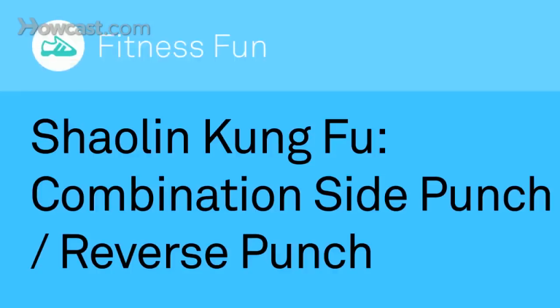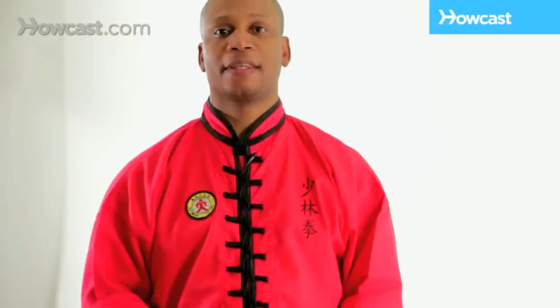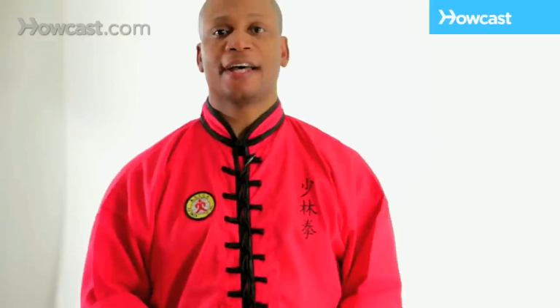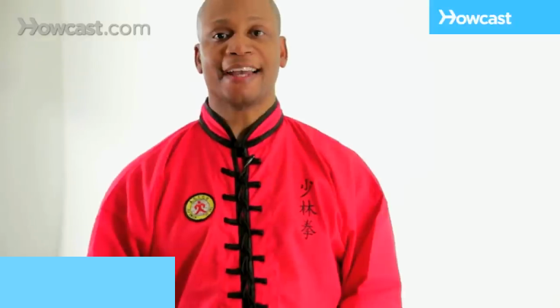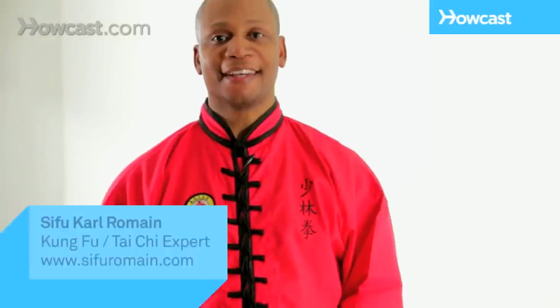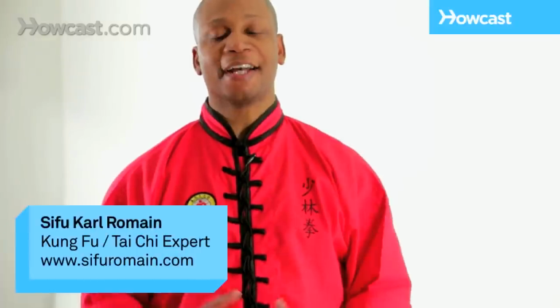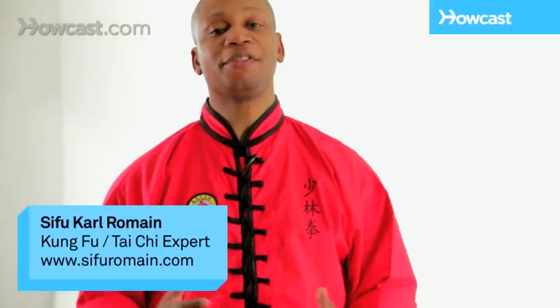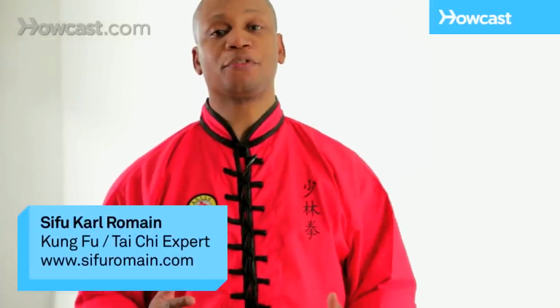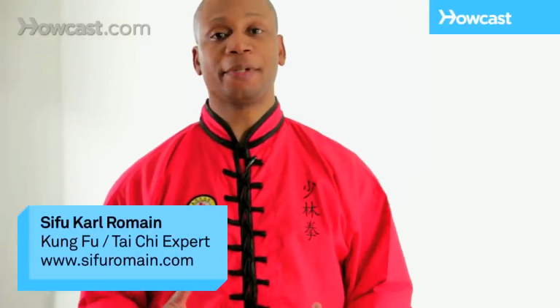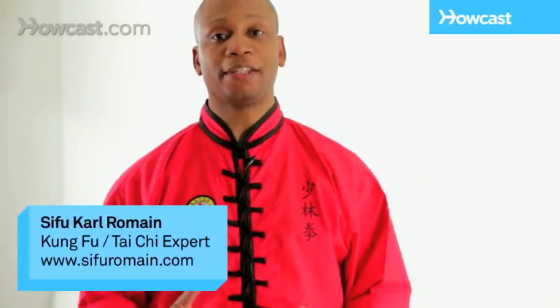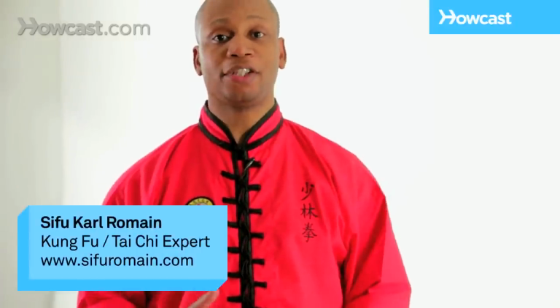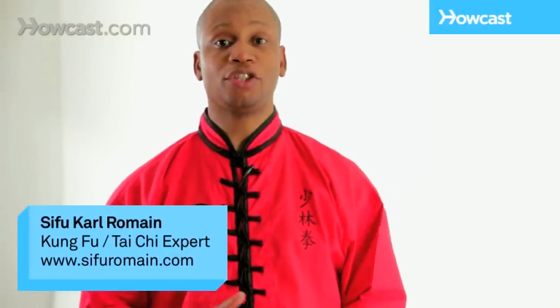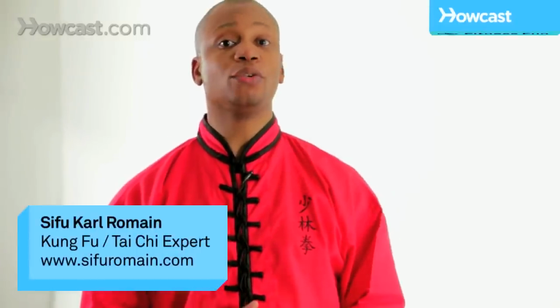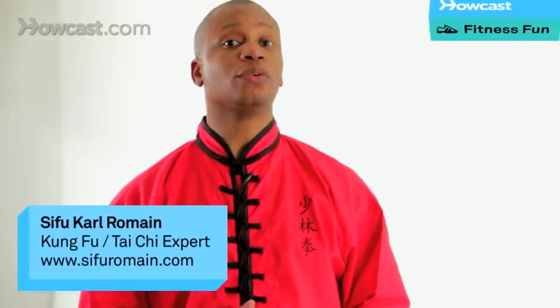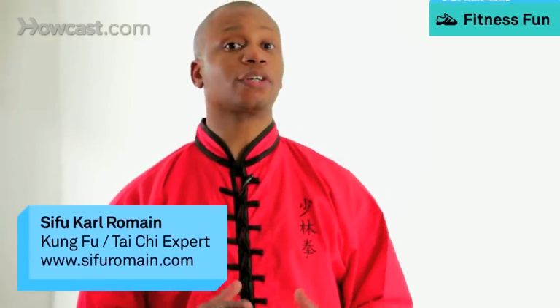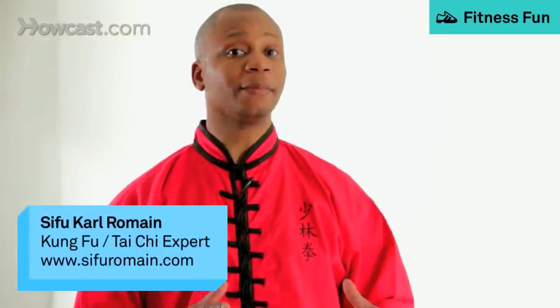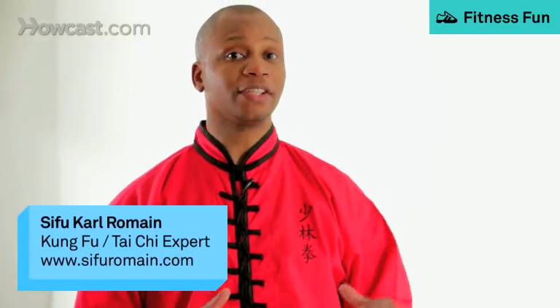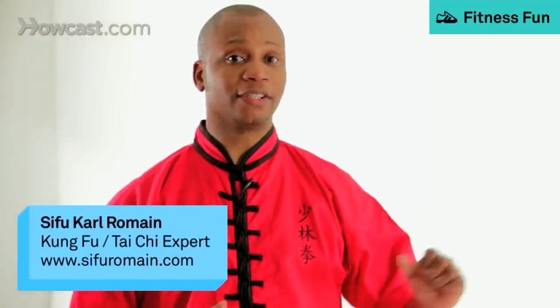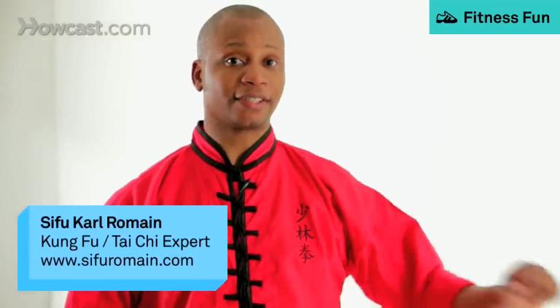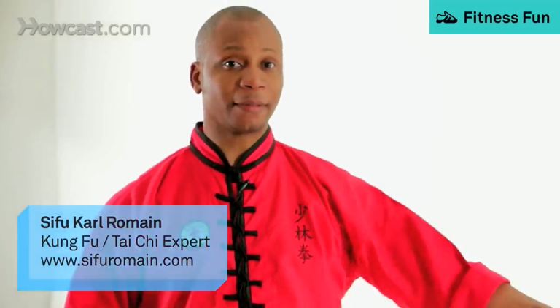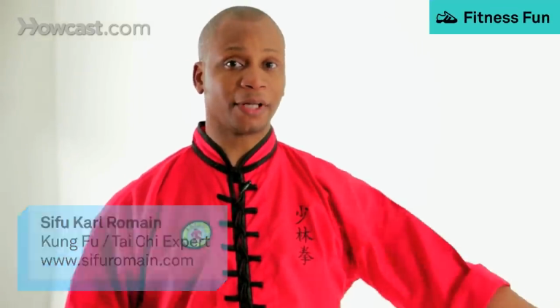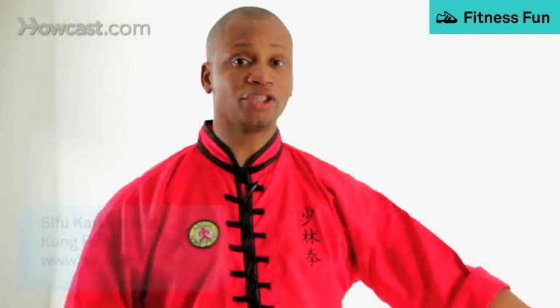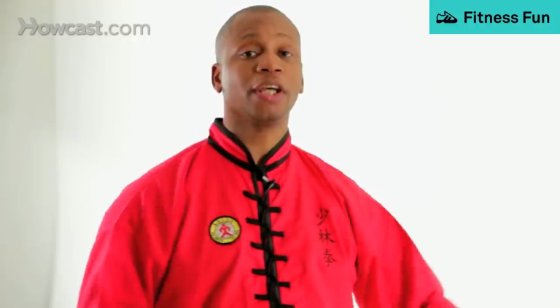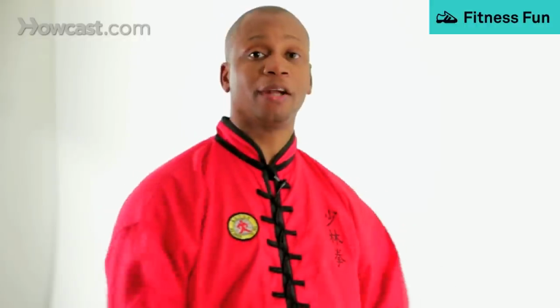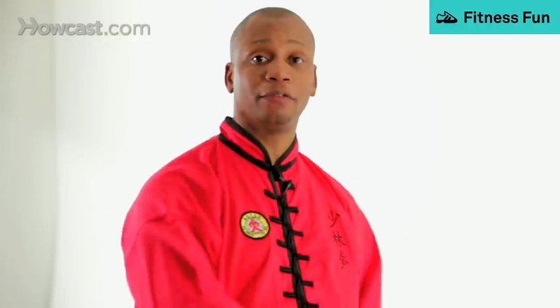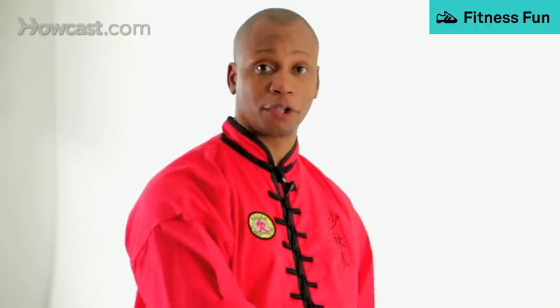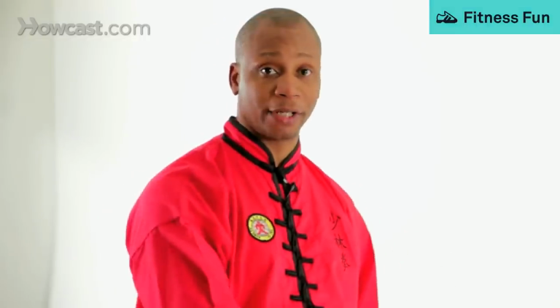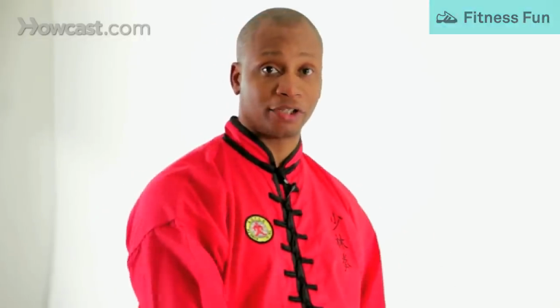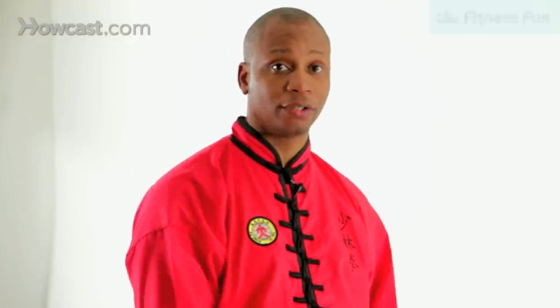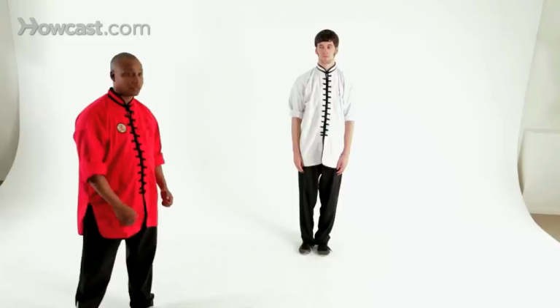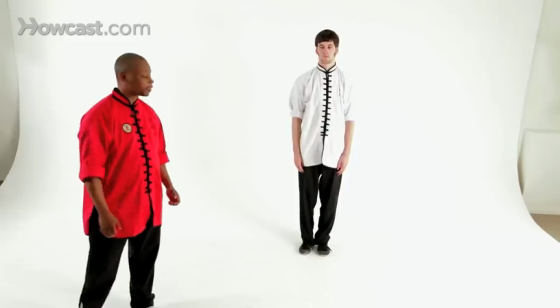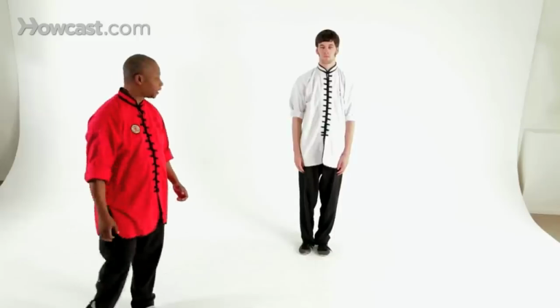Hi, I'm Steve Romain, teaching you combination side punch and reverse punch. Let's begin.